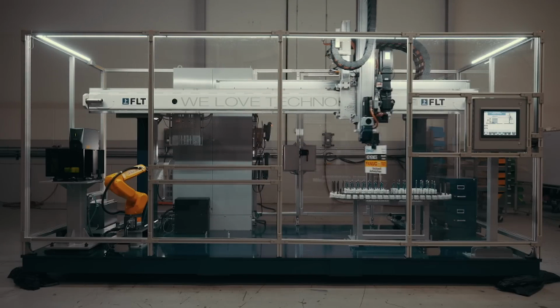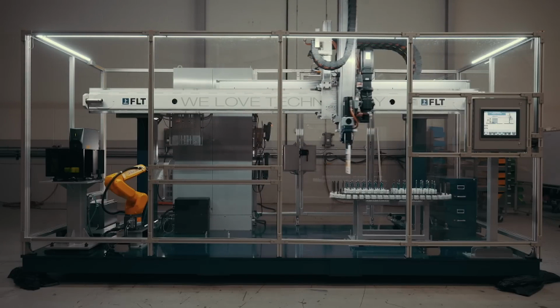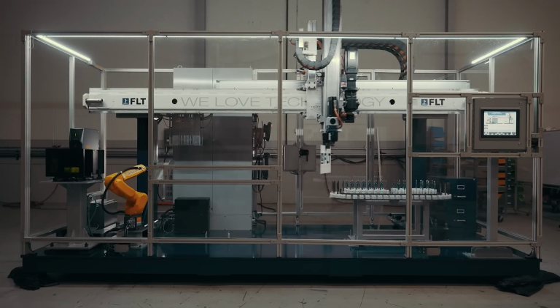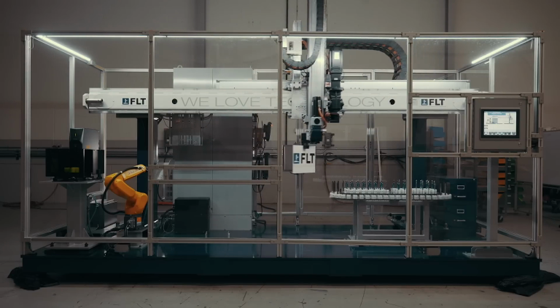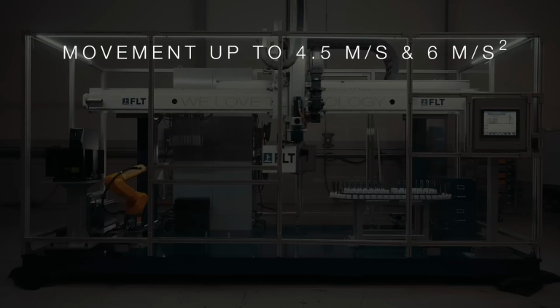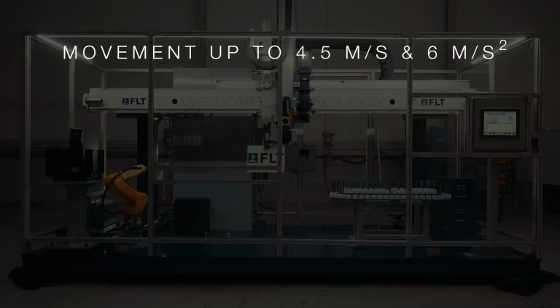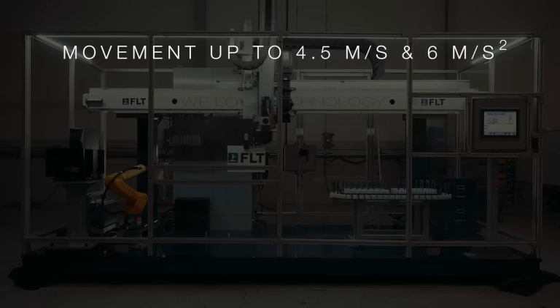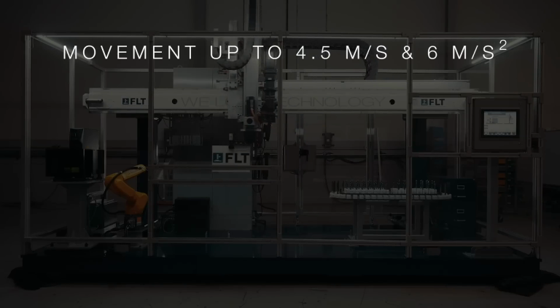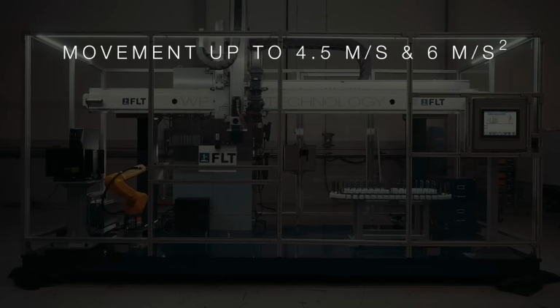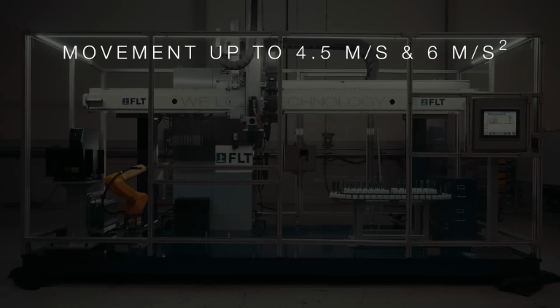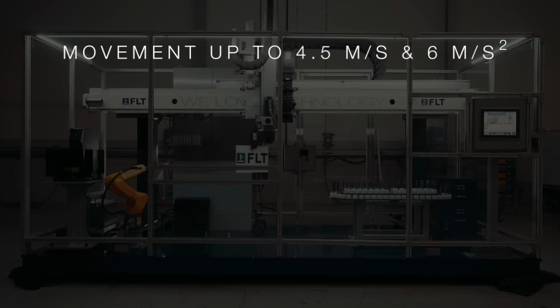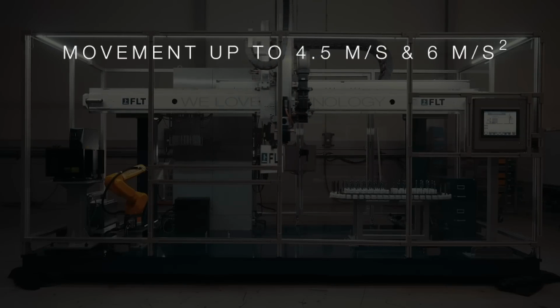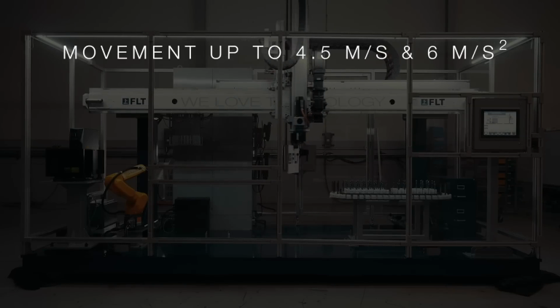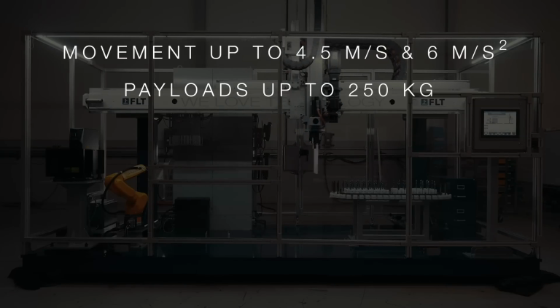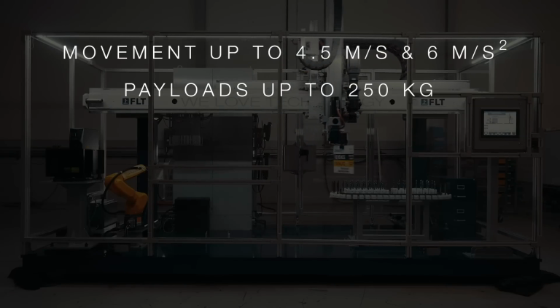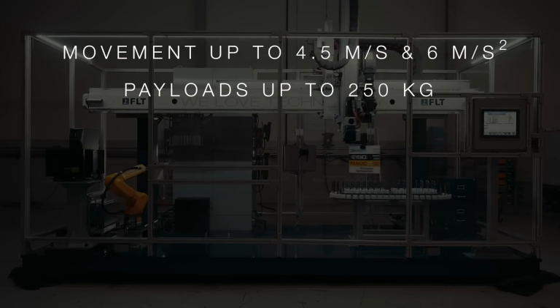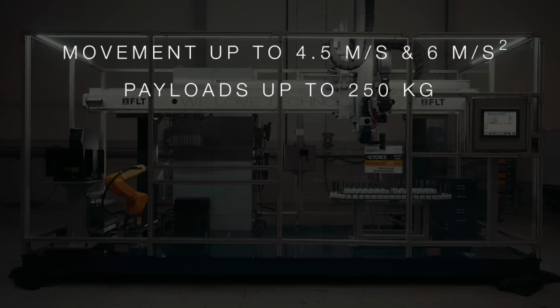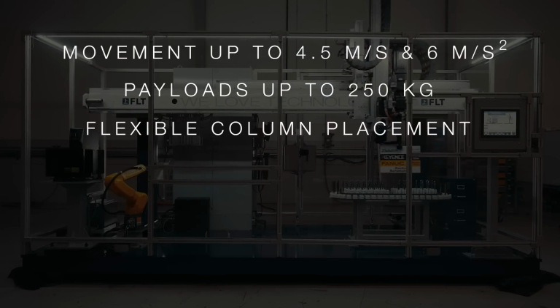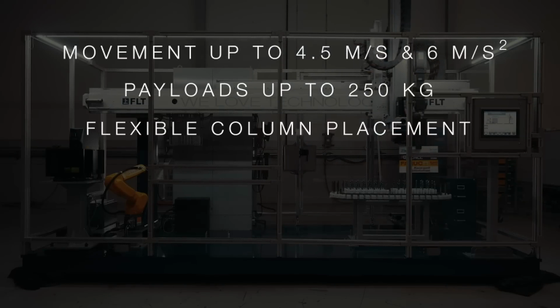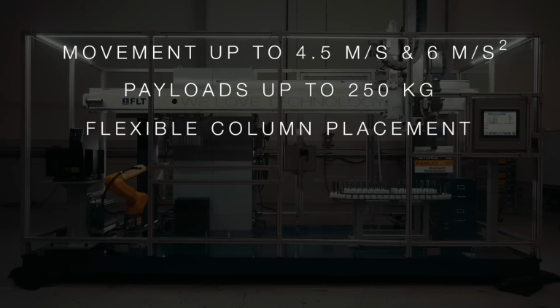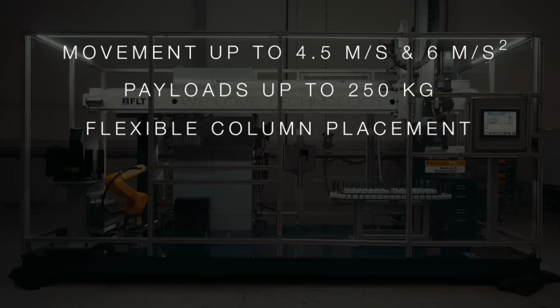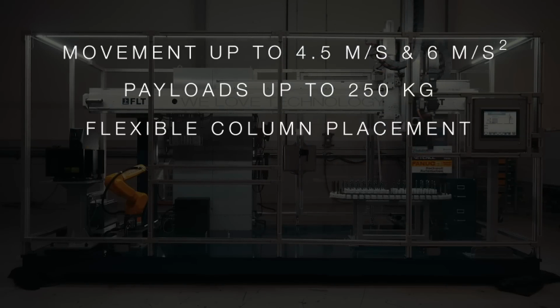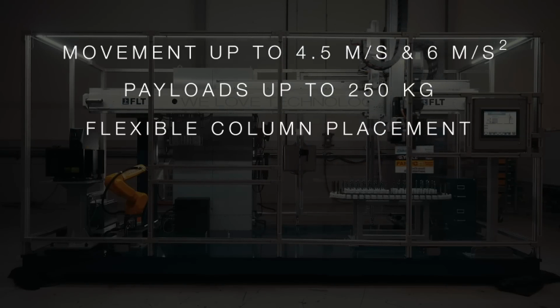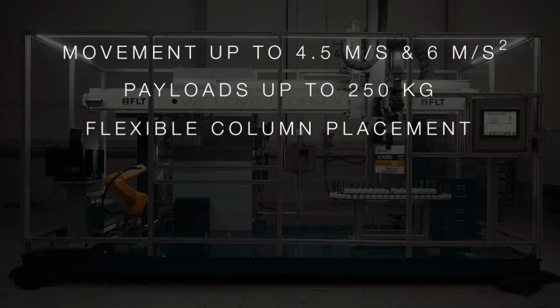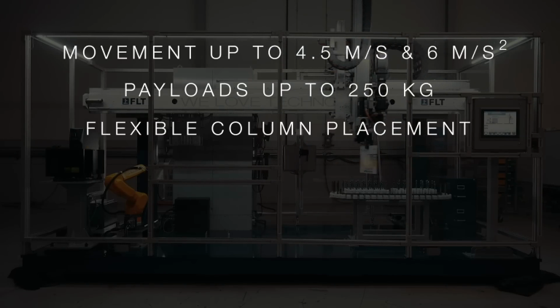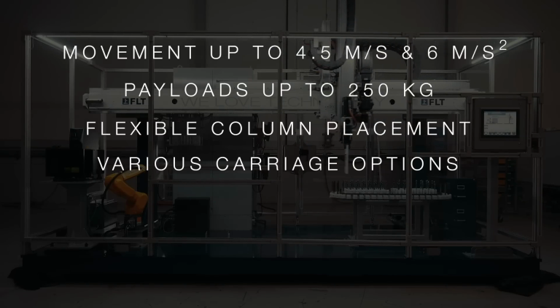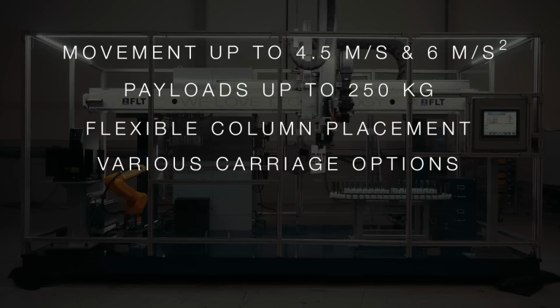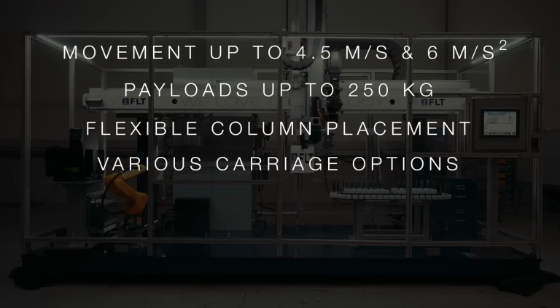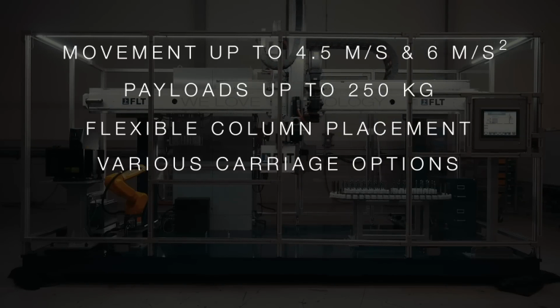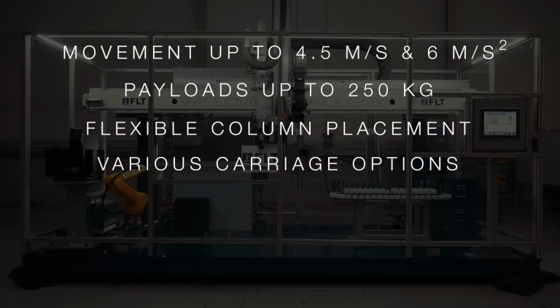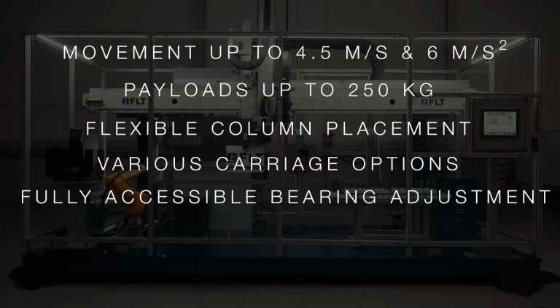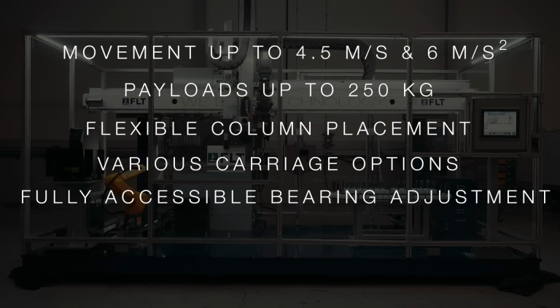For this and more from FANUC America Authorized System Integrator FLT, please visit FLT-US.com.